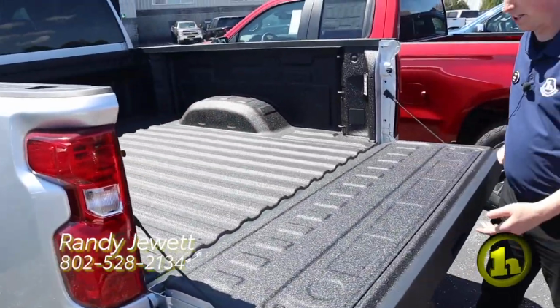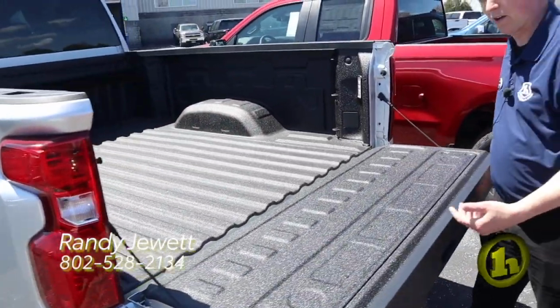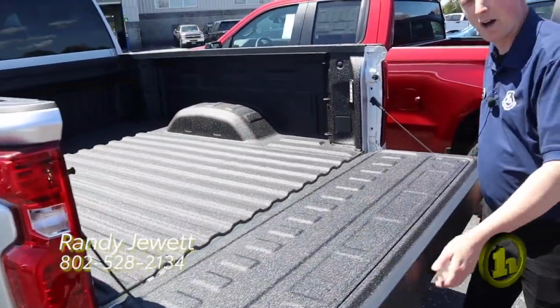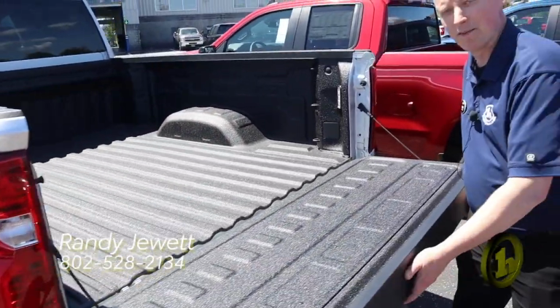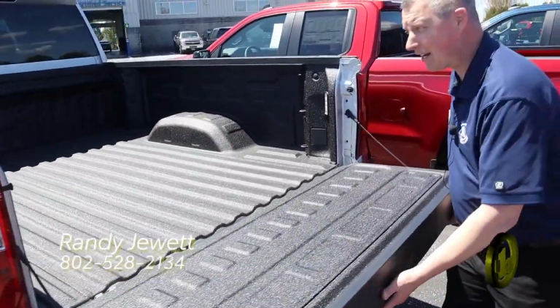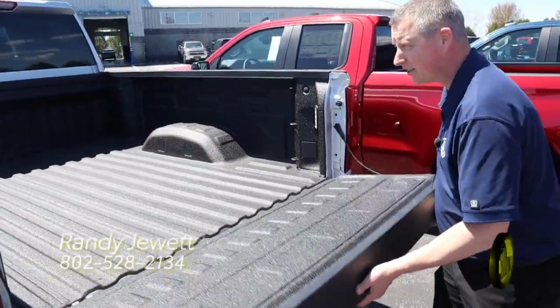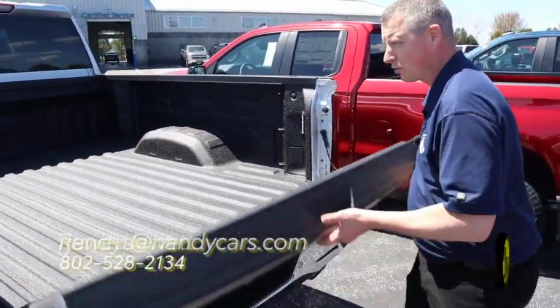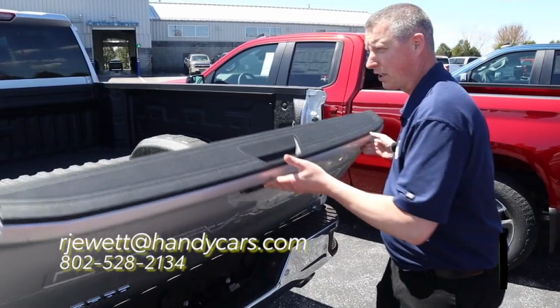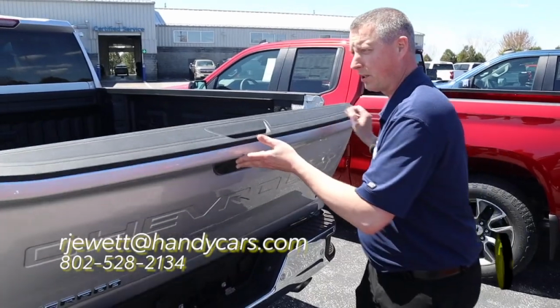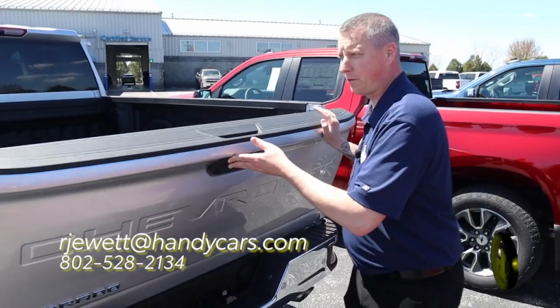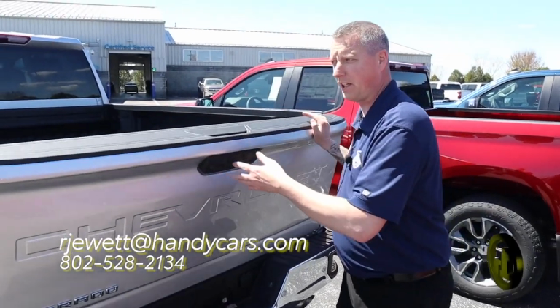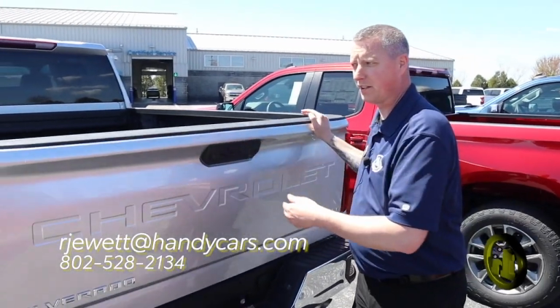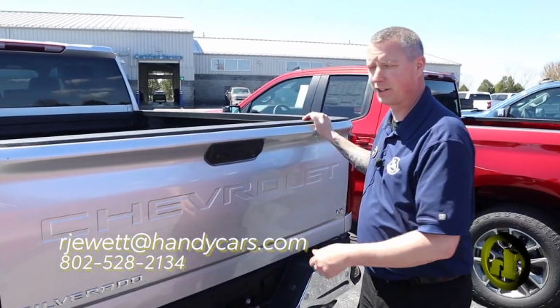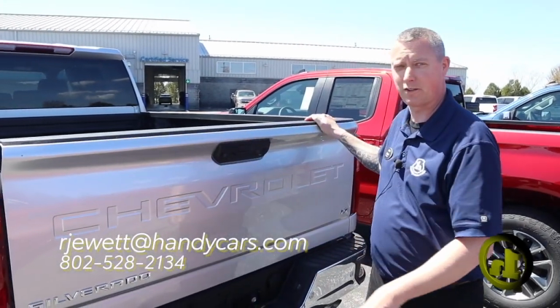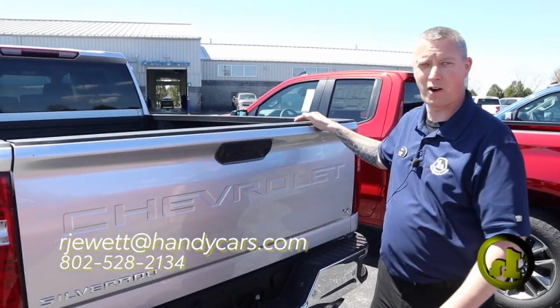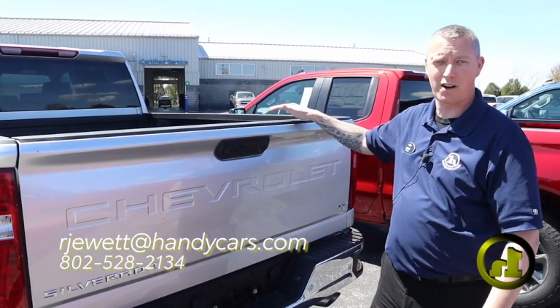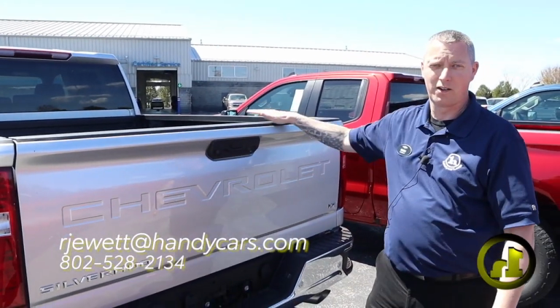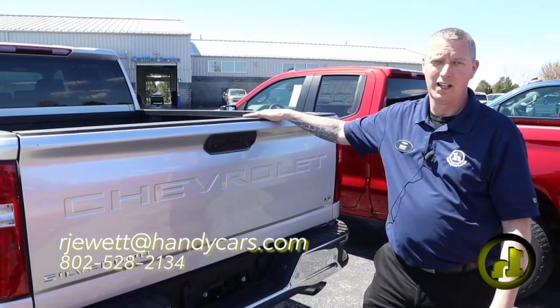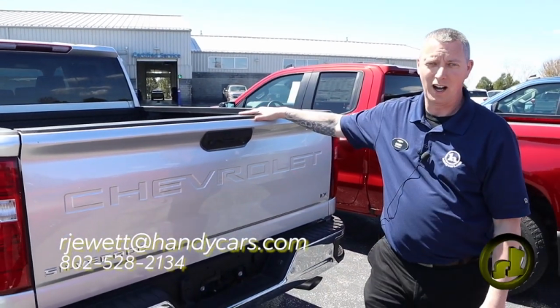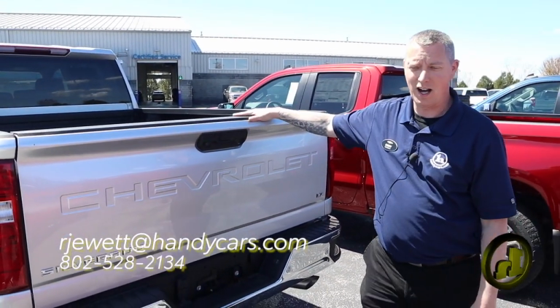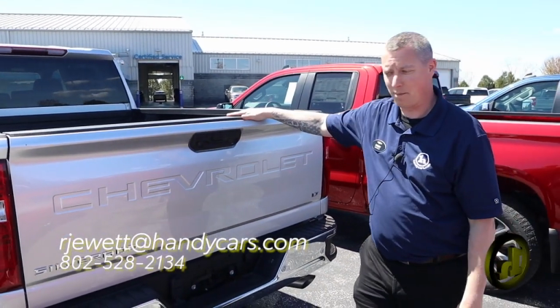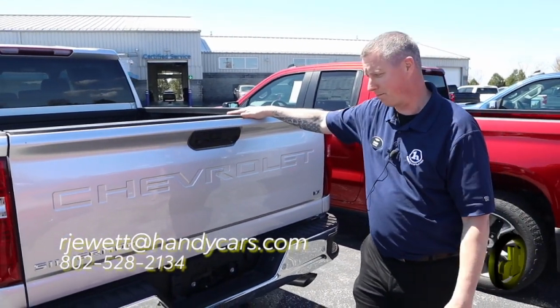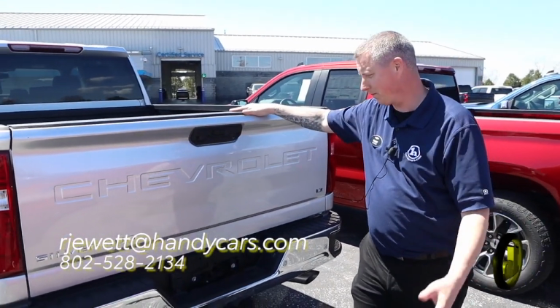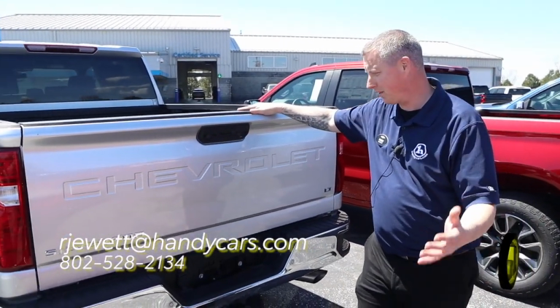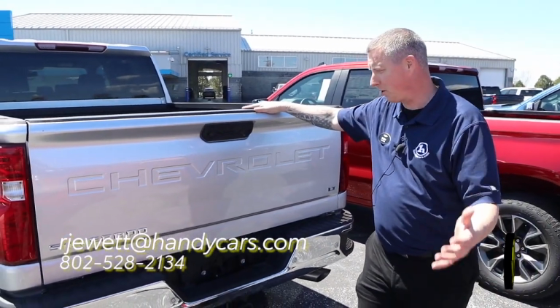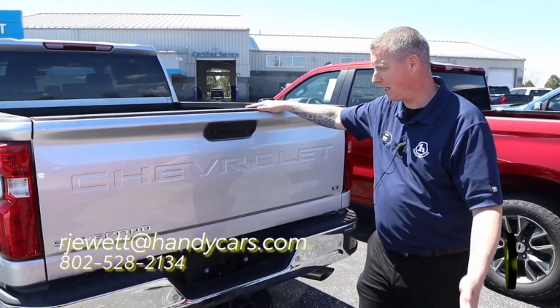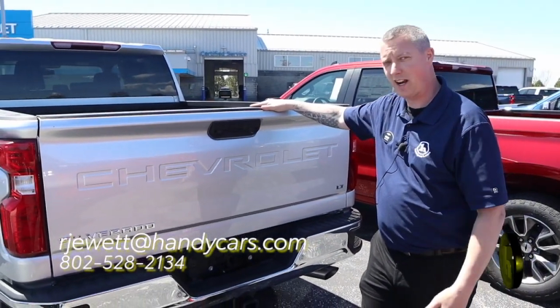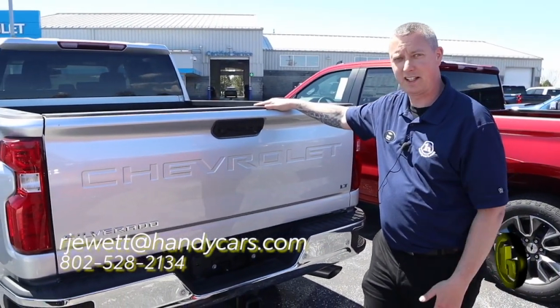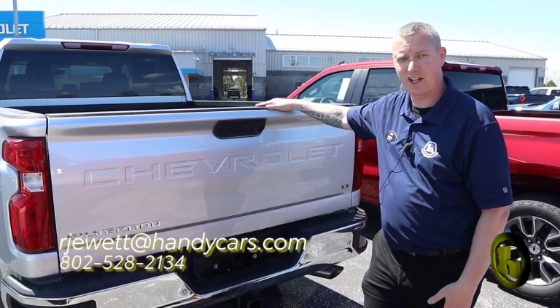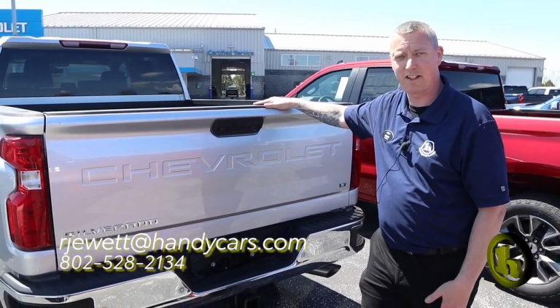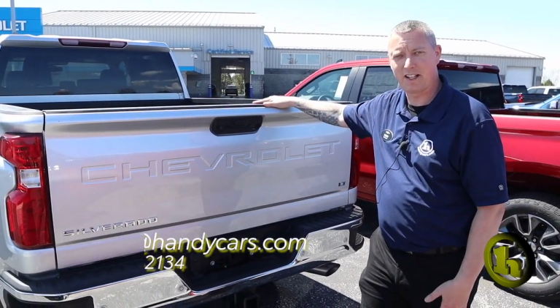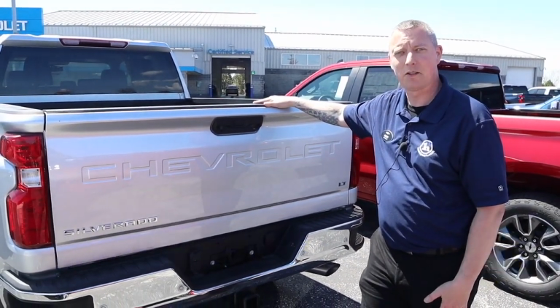So that is the 2023 Silverado. It's only here at Handy Chevy. Thank you.